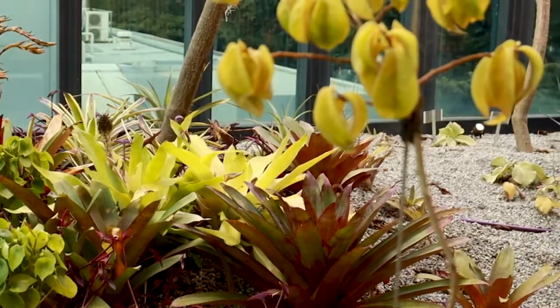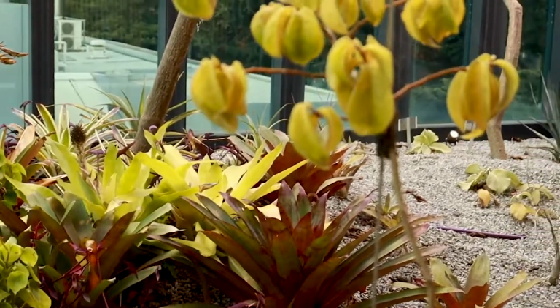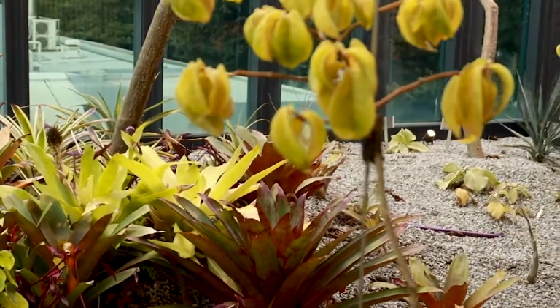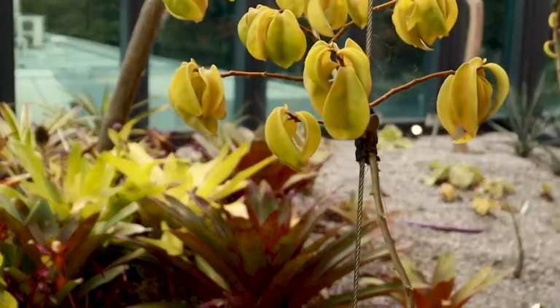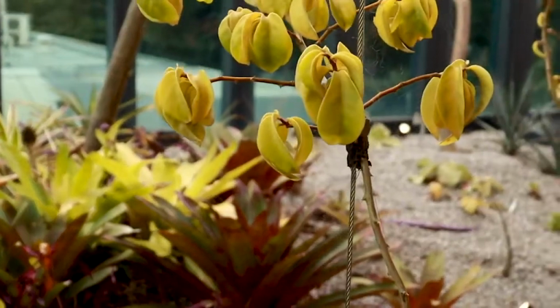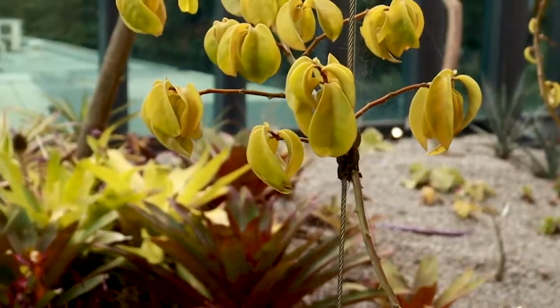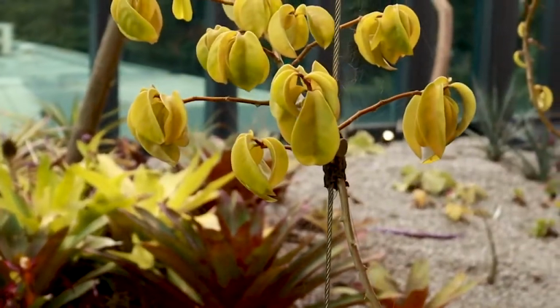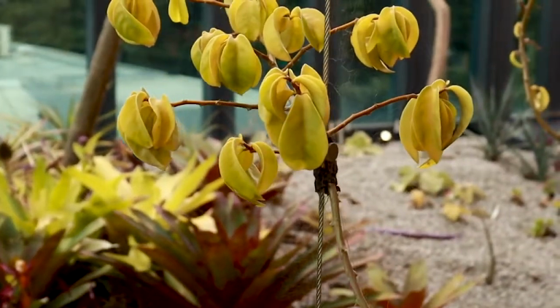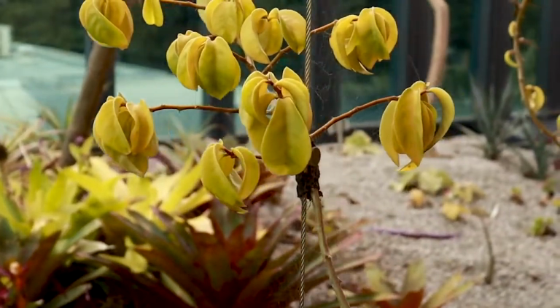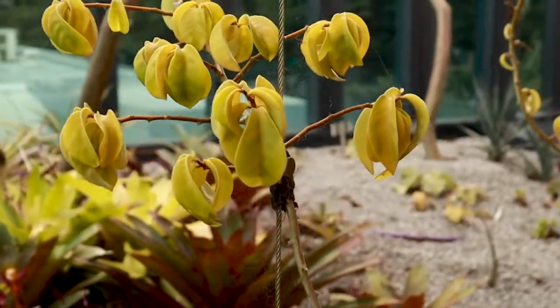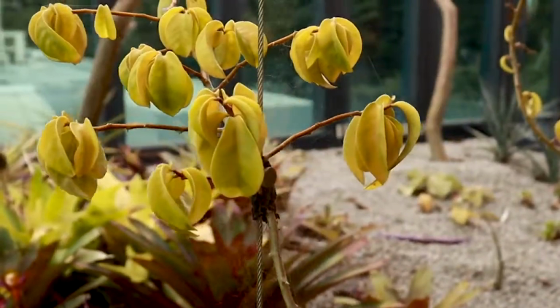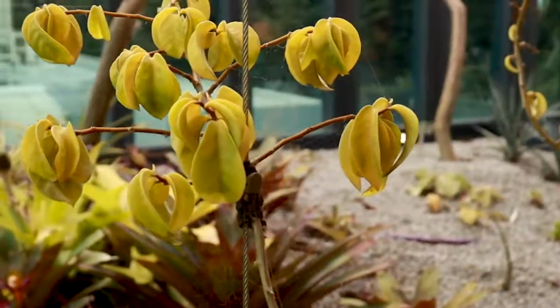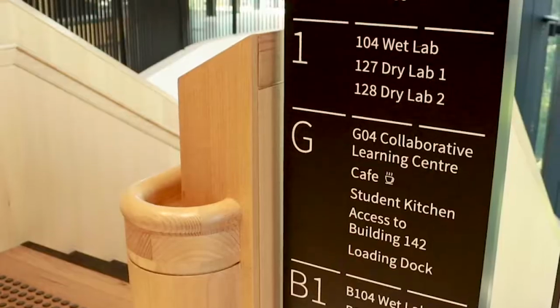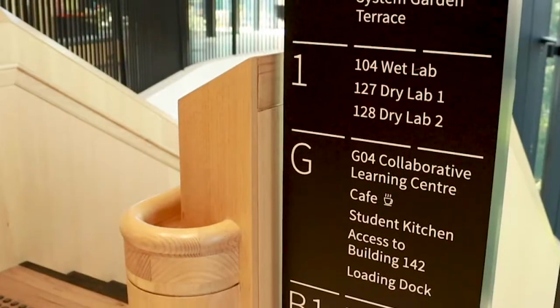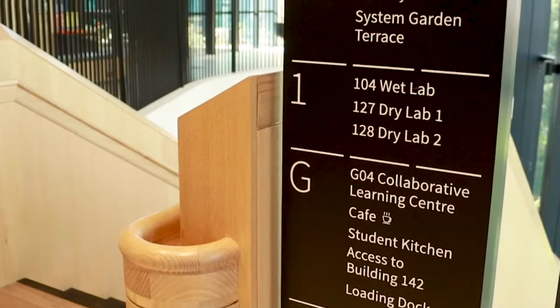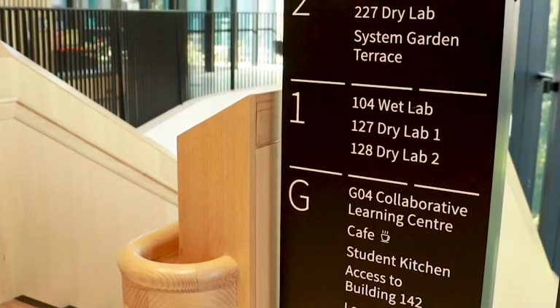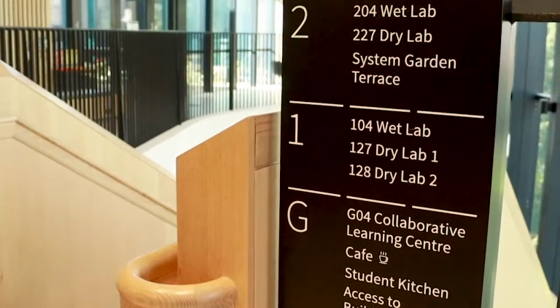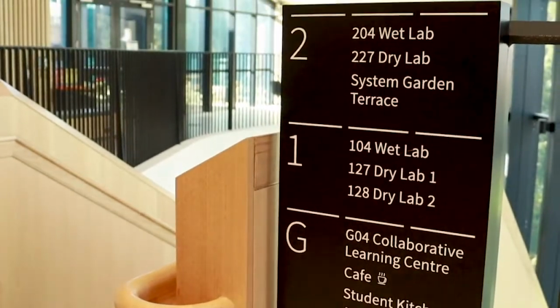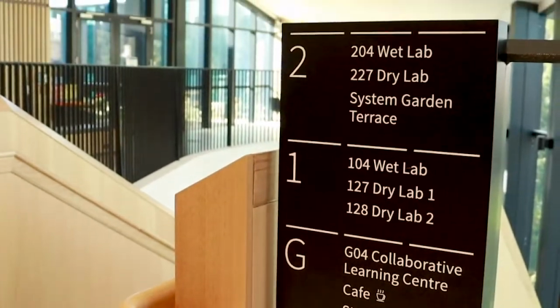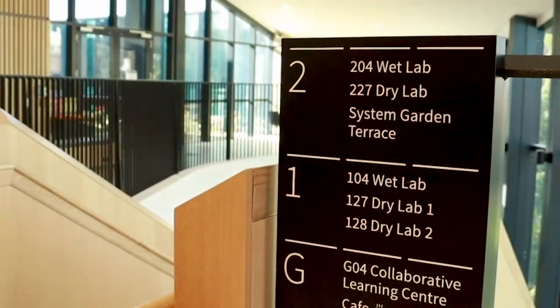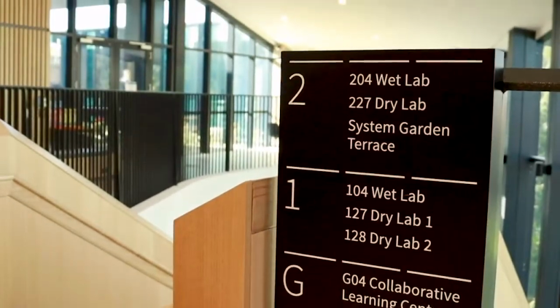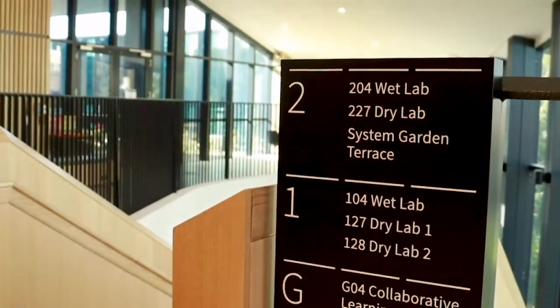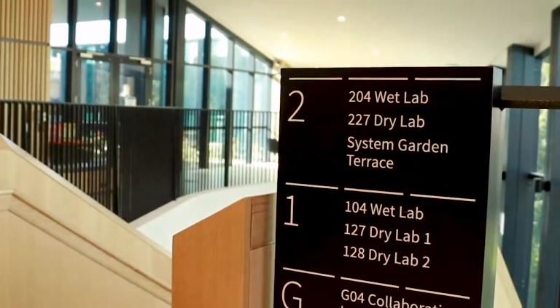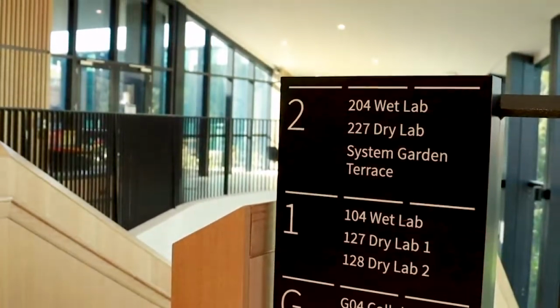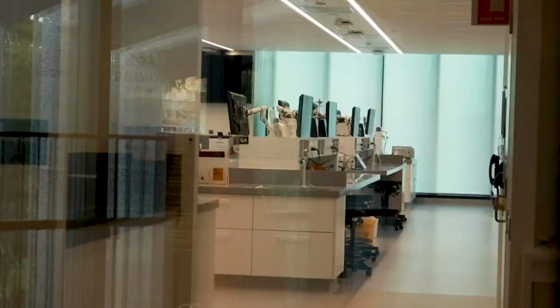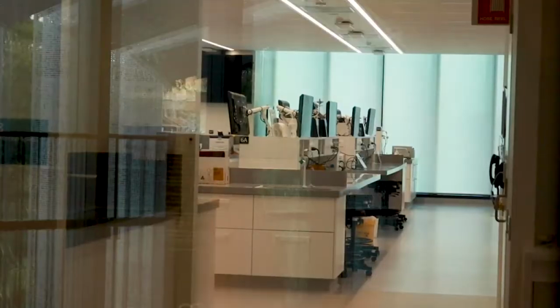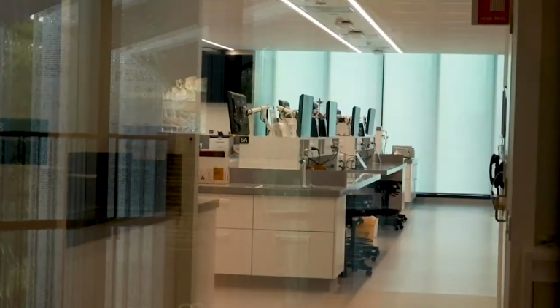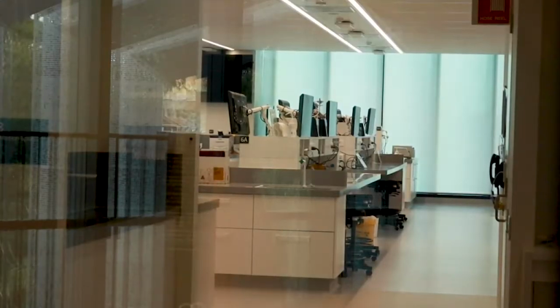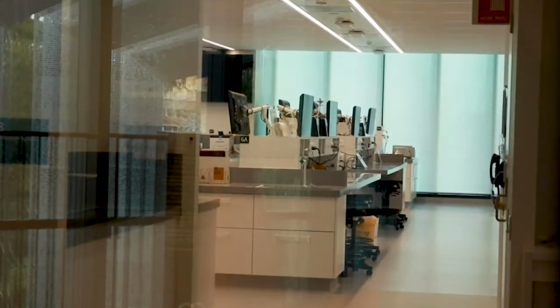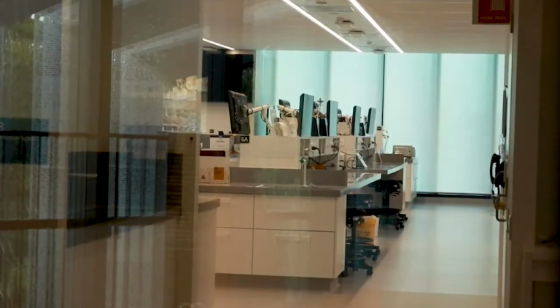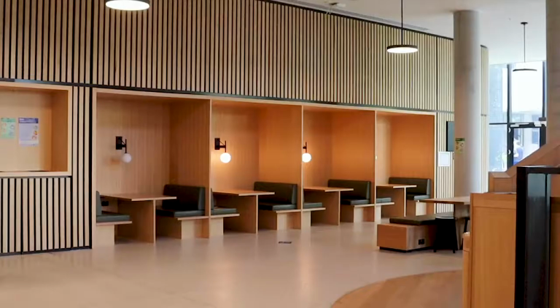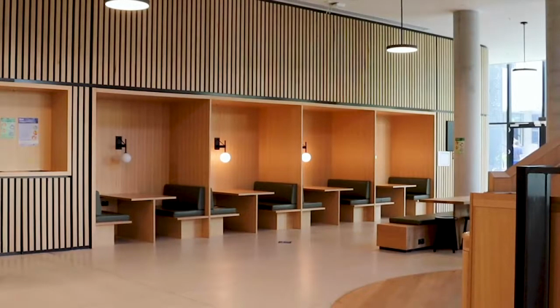The building is used for teaching for three different faculties, so we have a range of wet labs, dry labs and collaborative learning spaces.